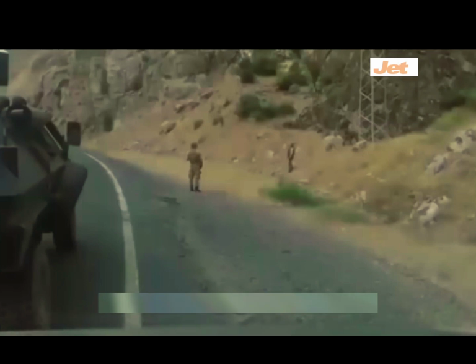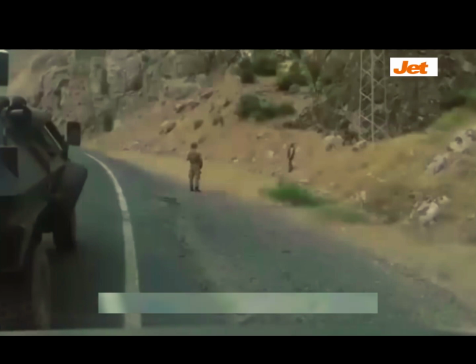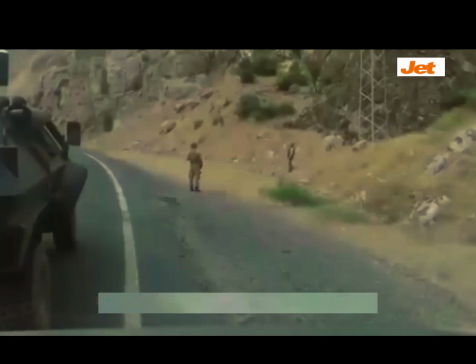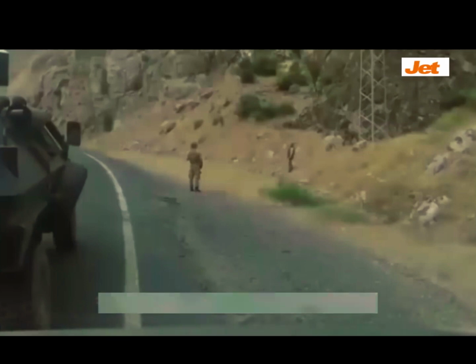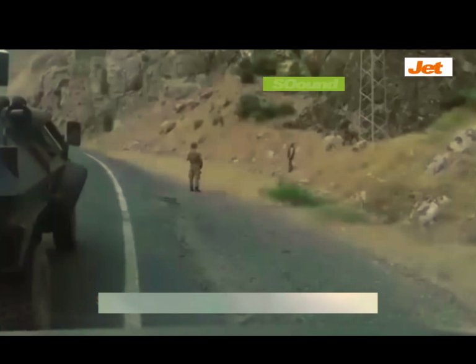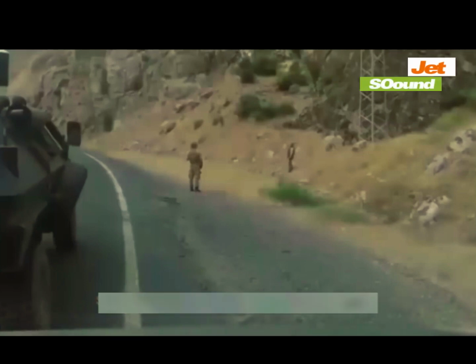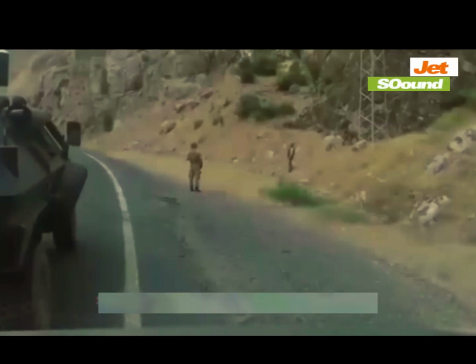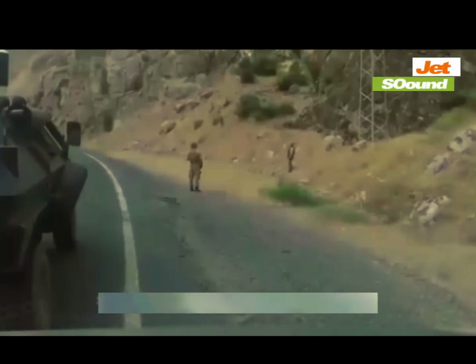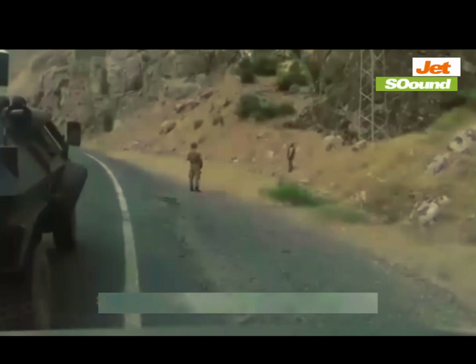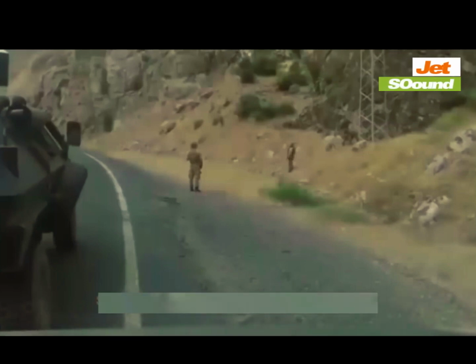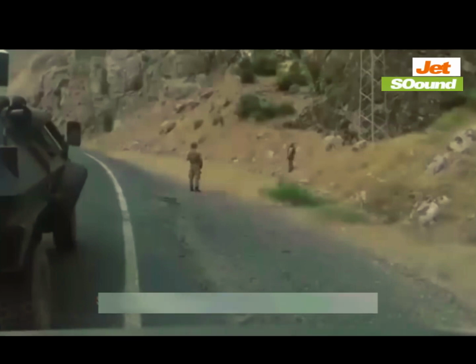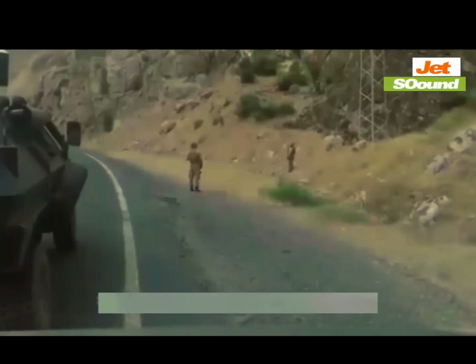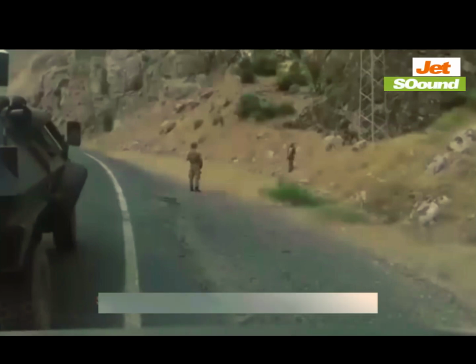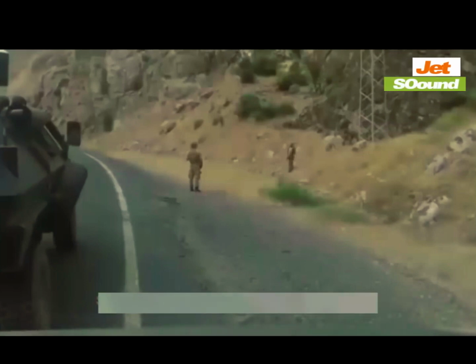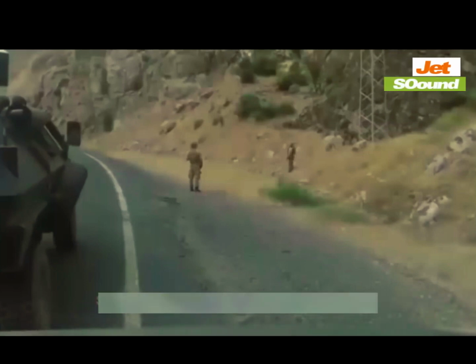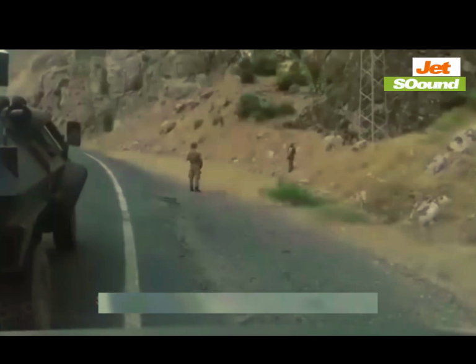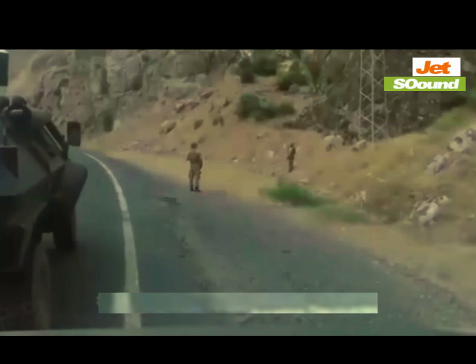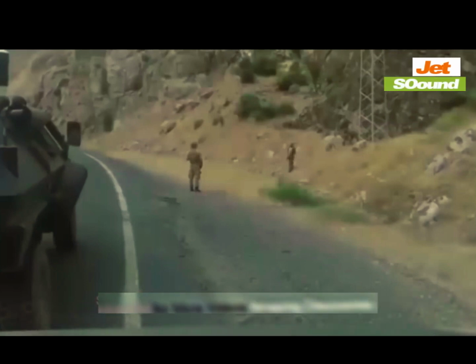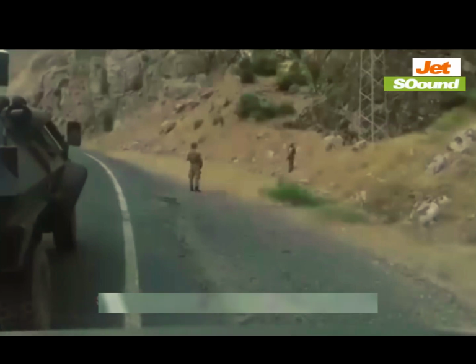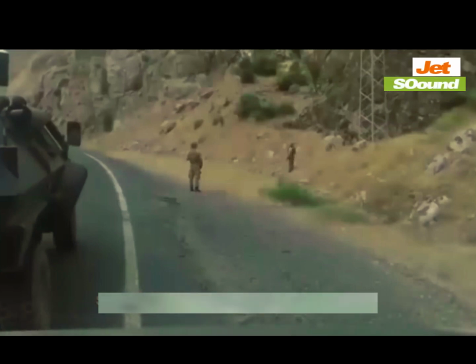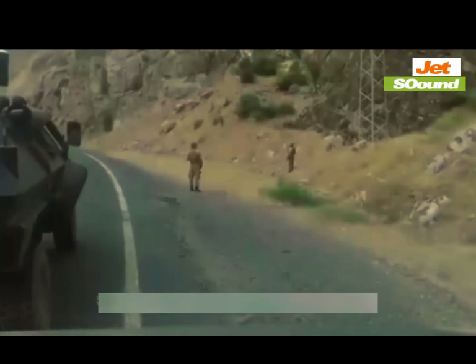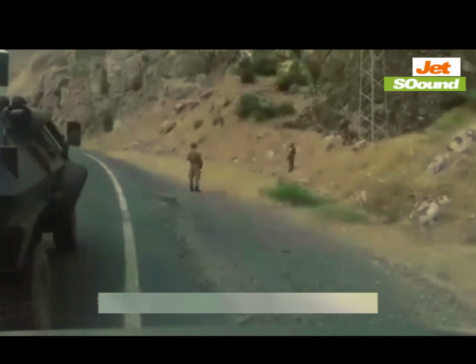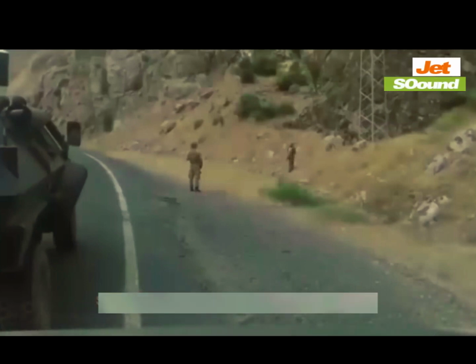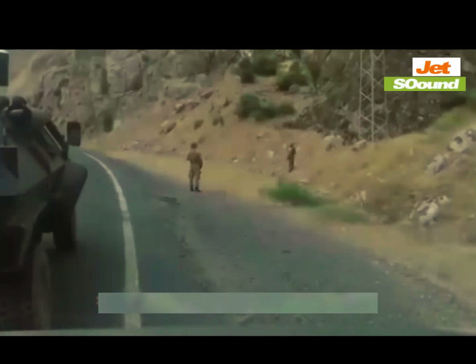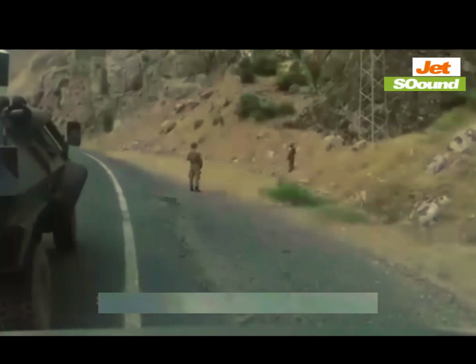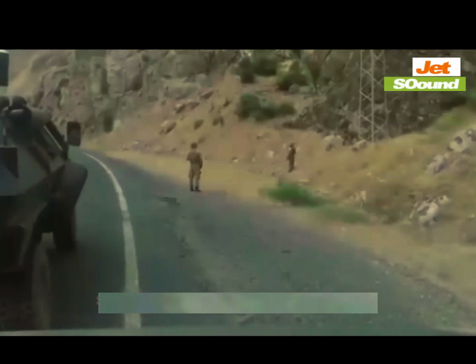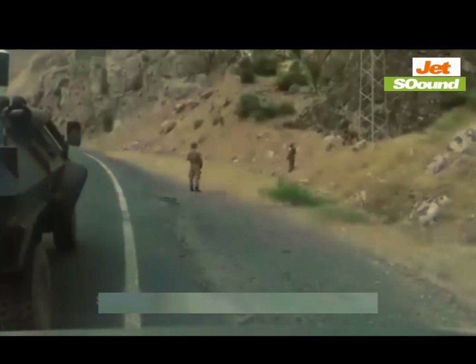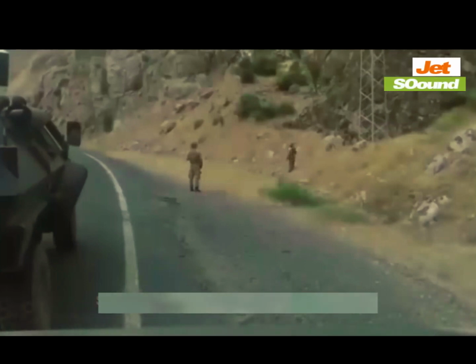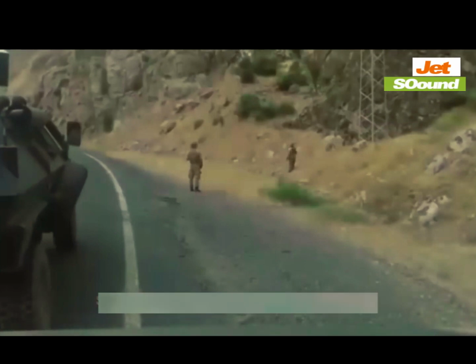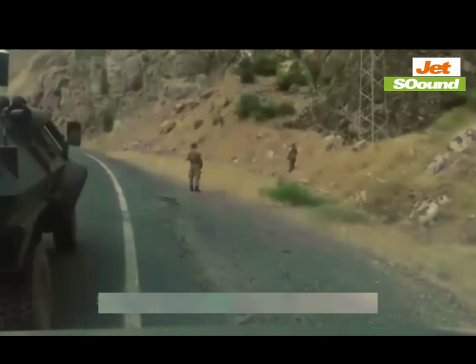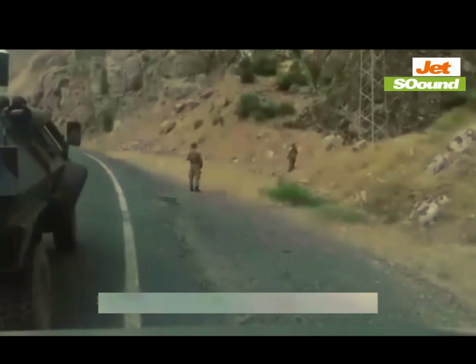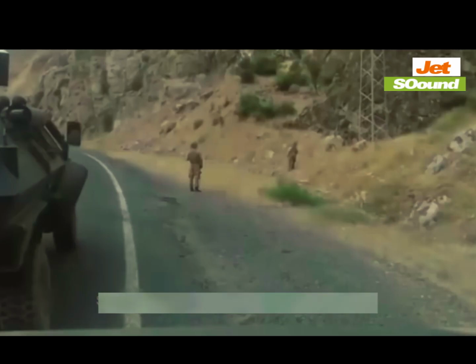In this video, you are watching the top five instances where the Taliban attacked the U.S. Army.